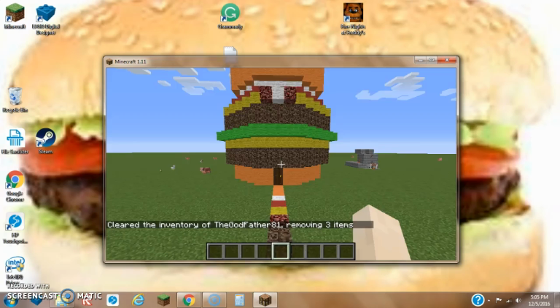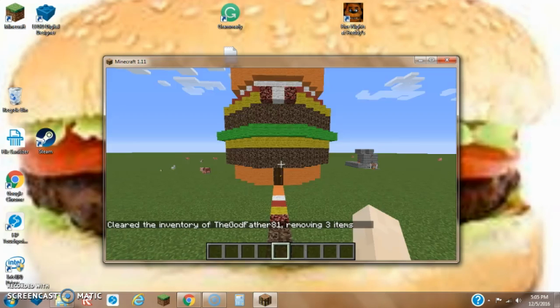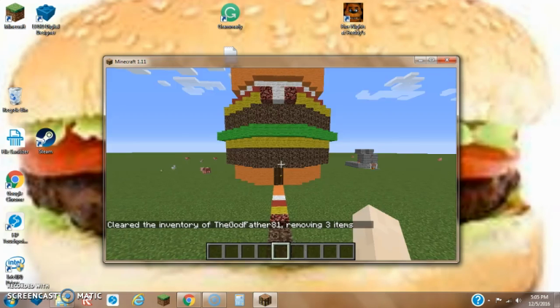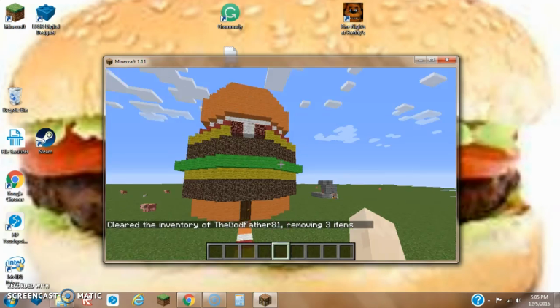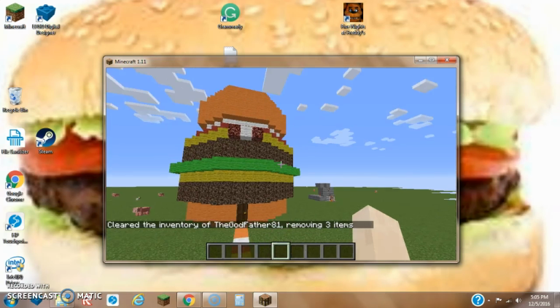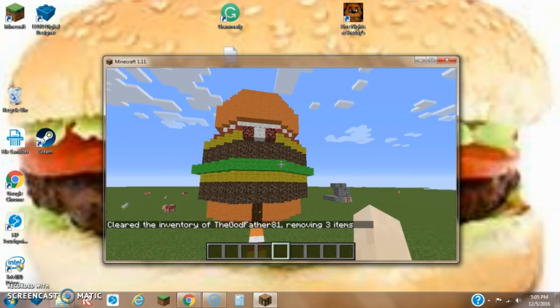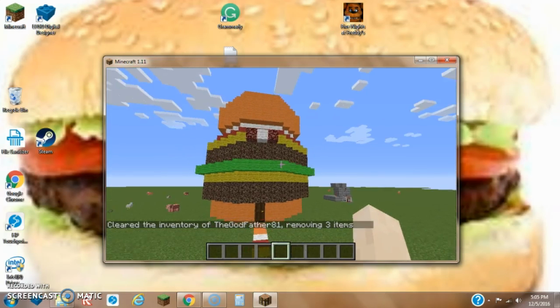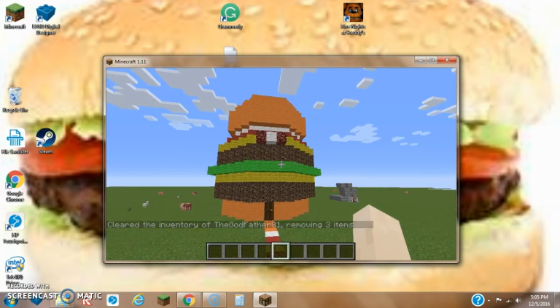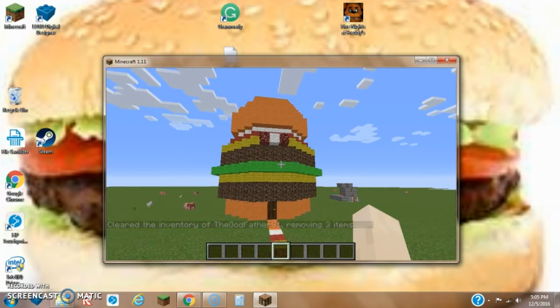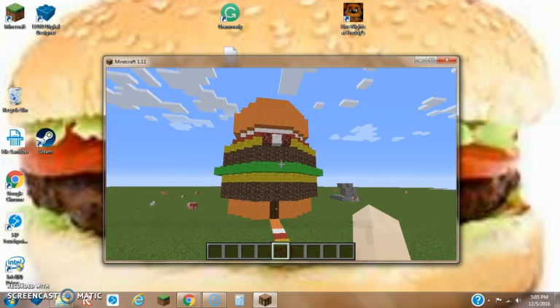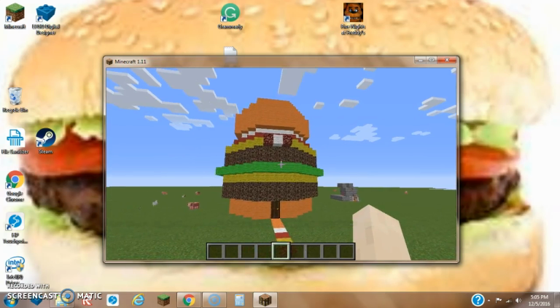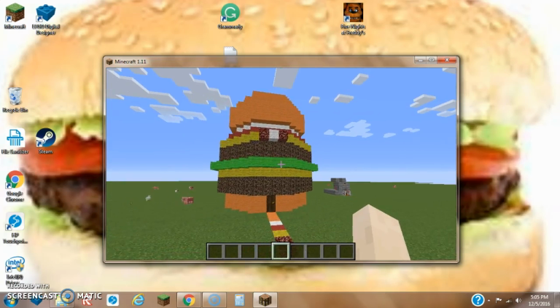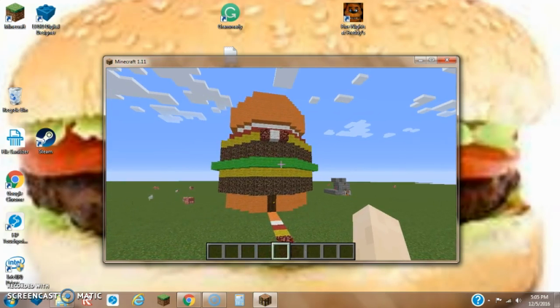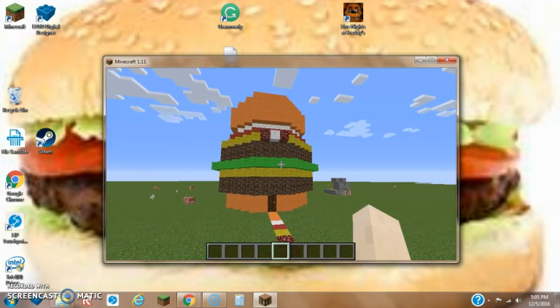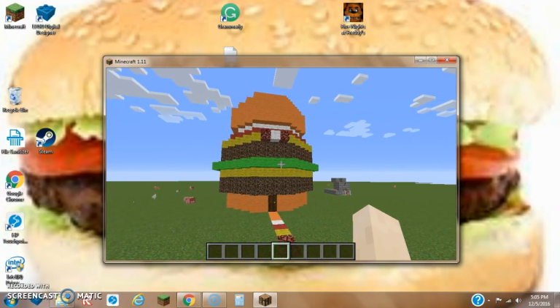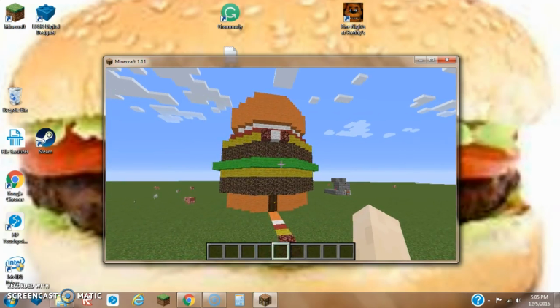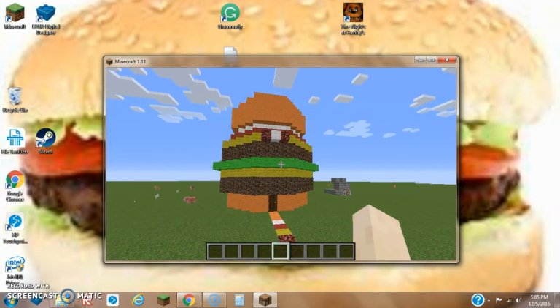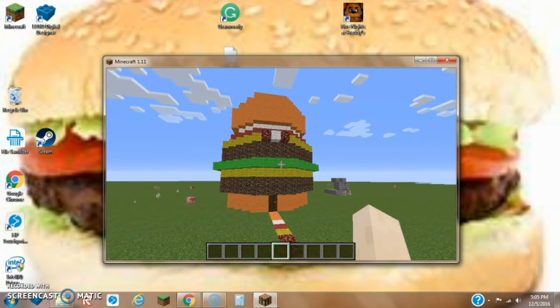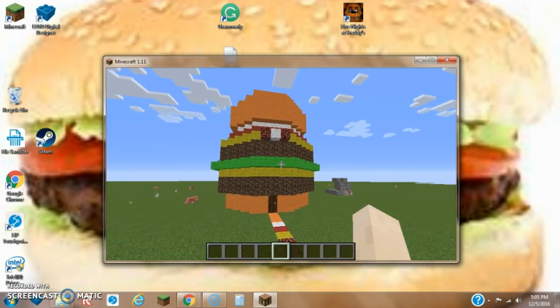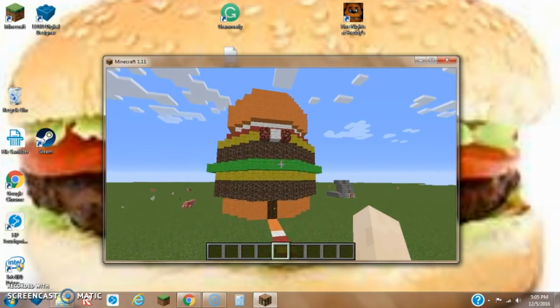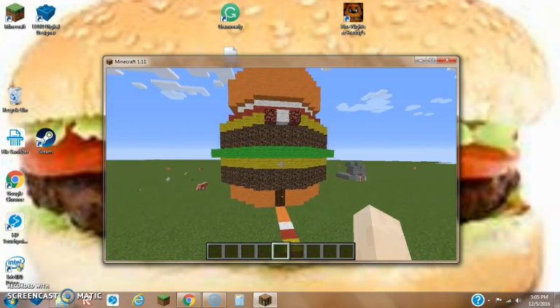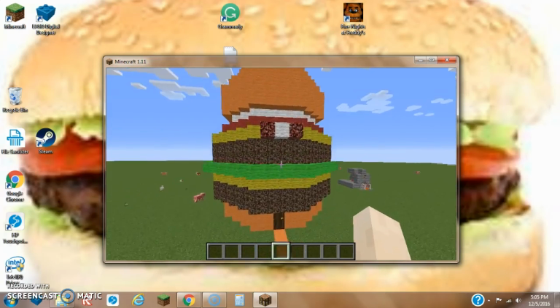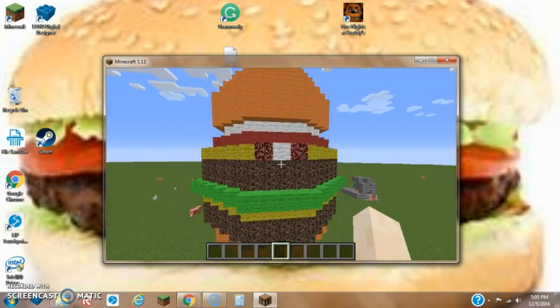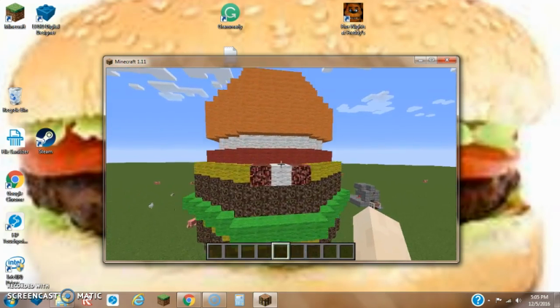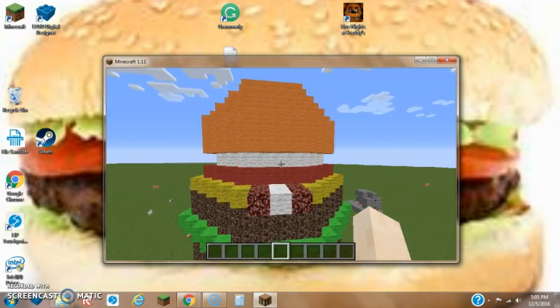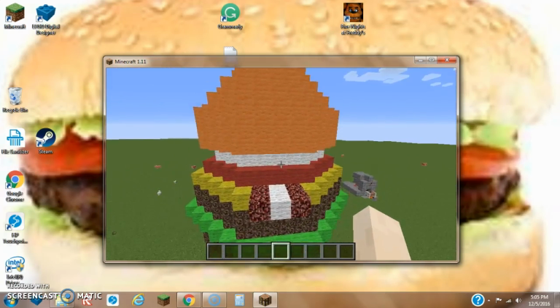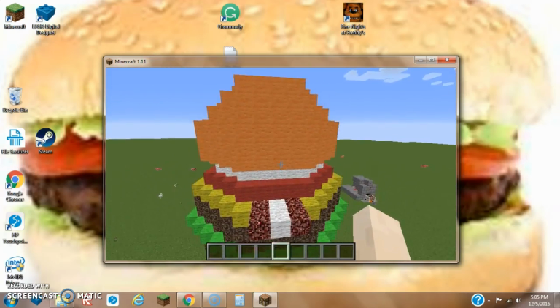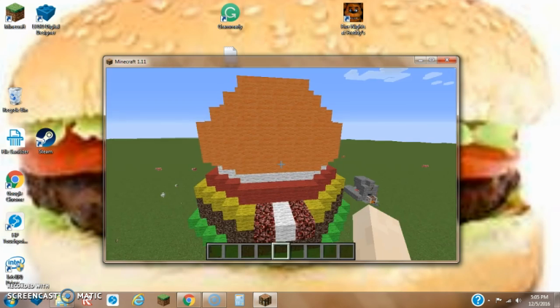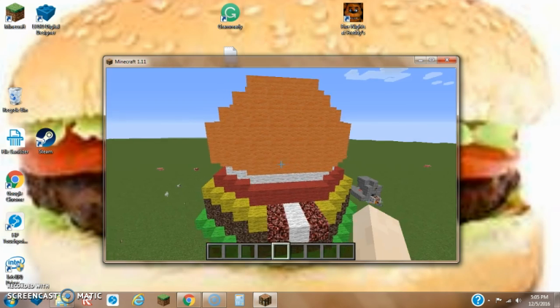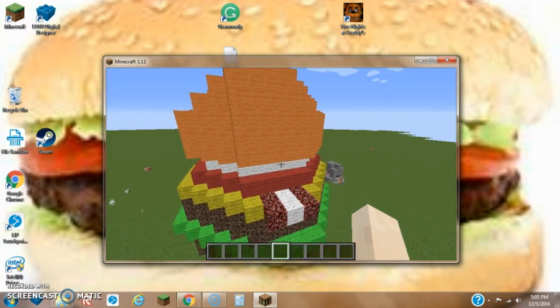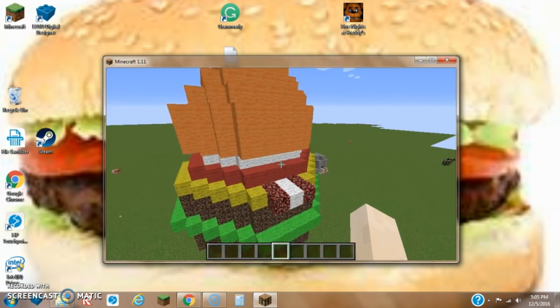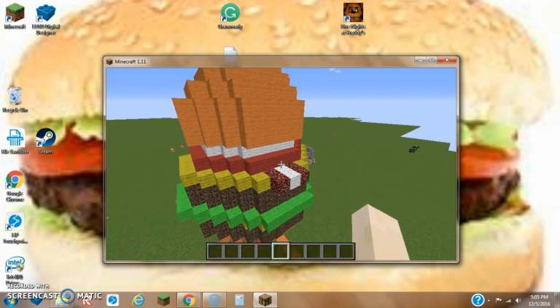Hey, what's up YouTube? In this video, I'll be showing you guys how to make the interior for my burger house.